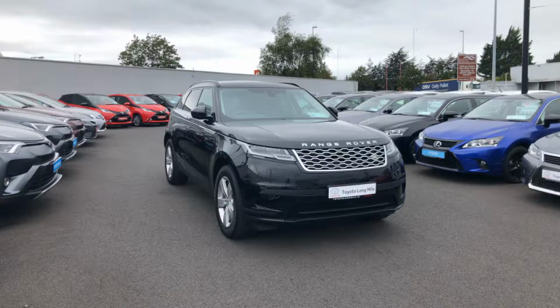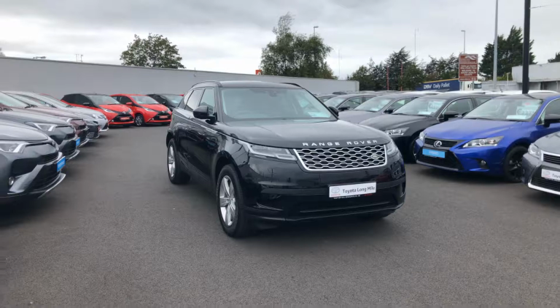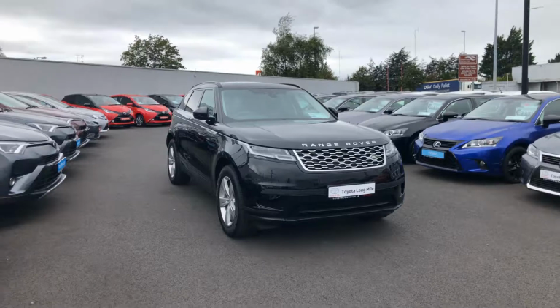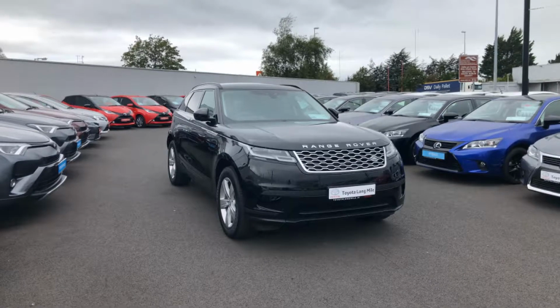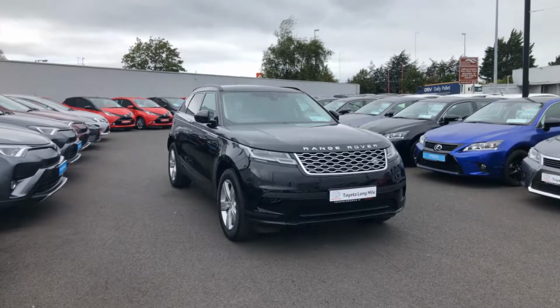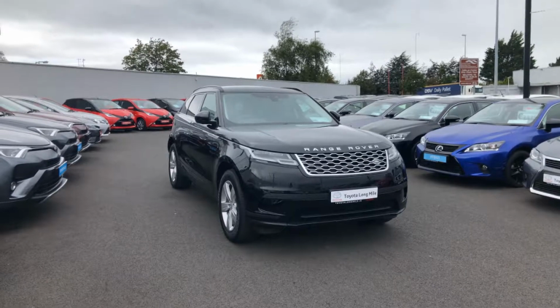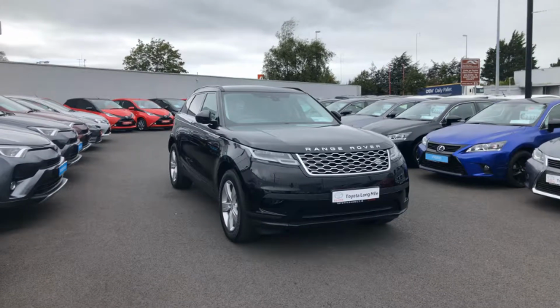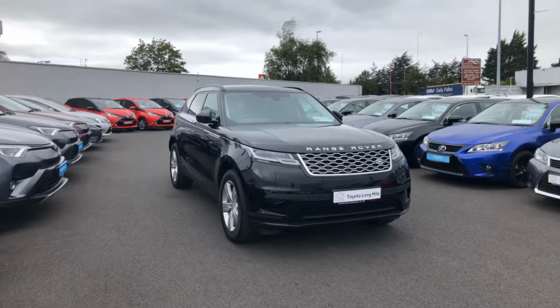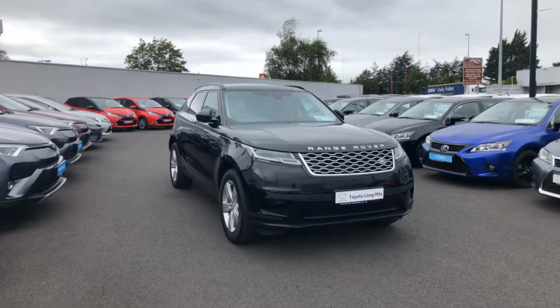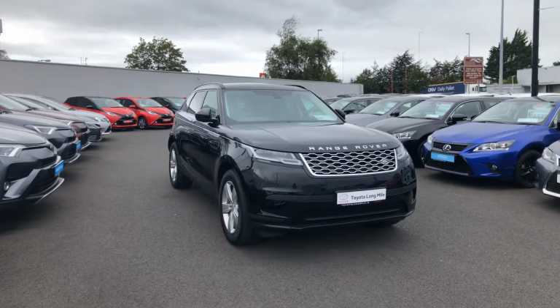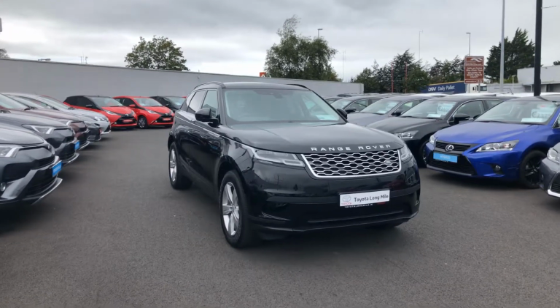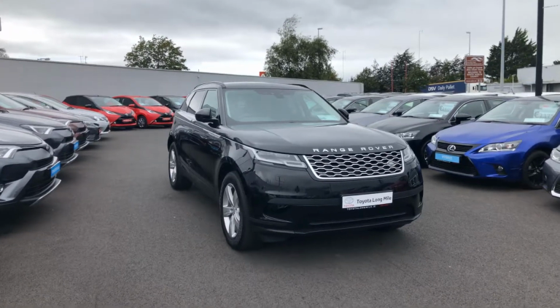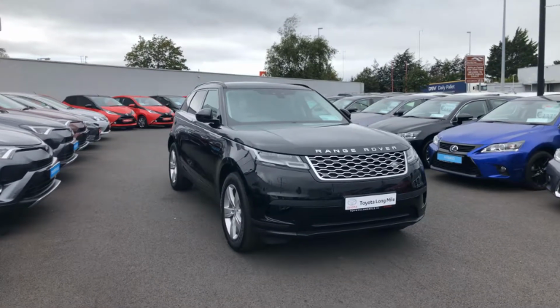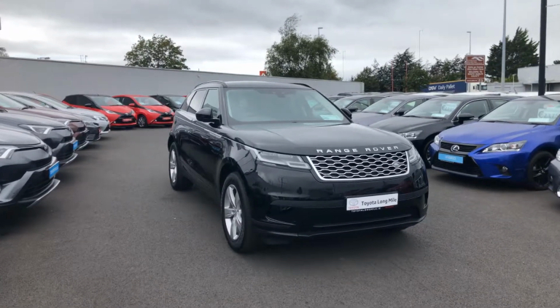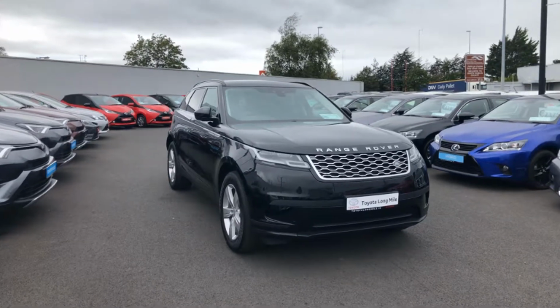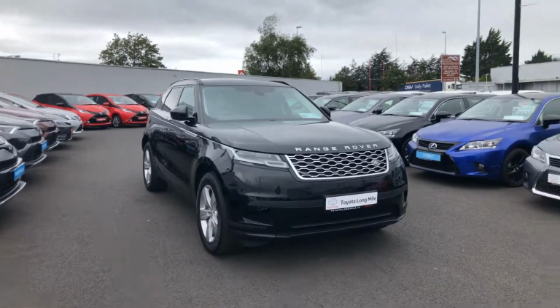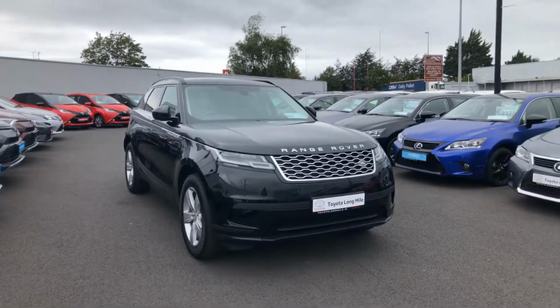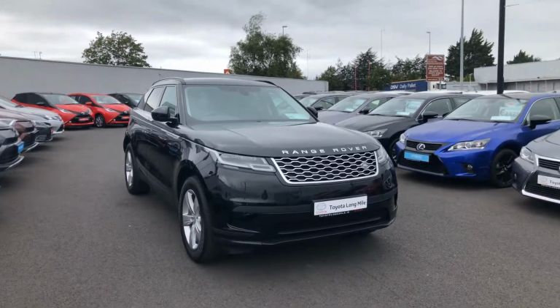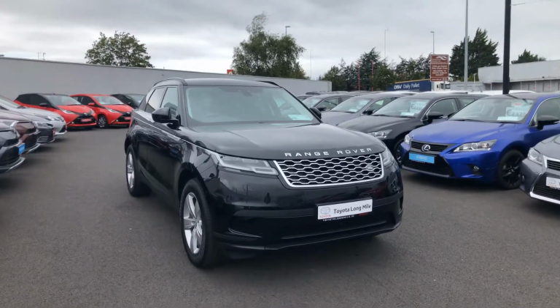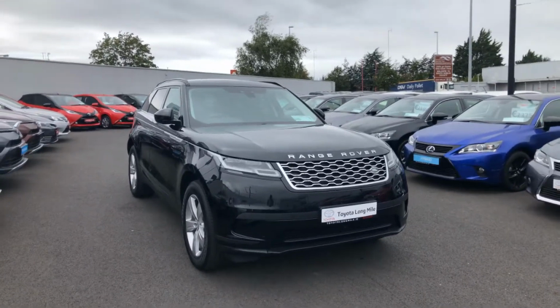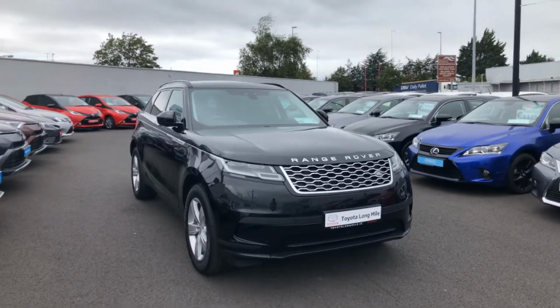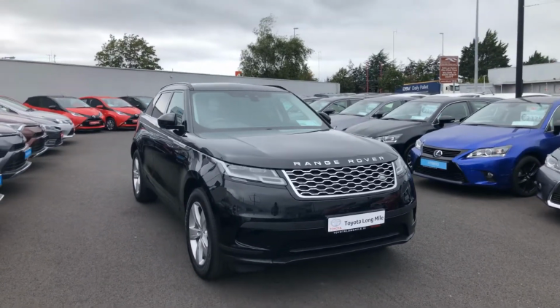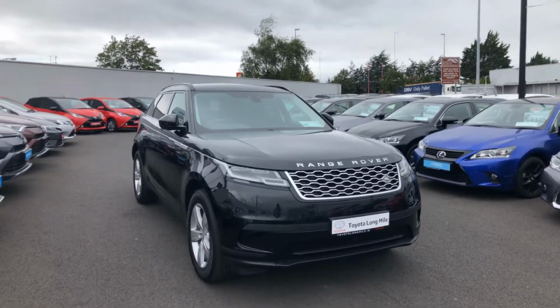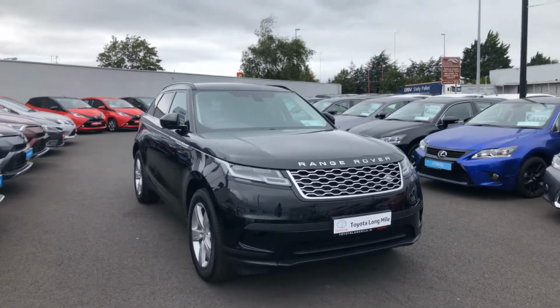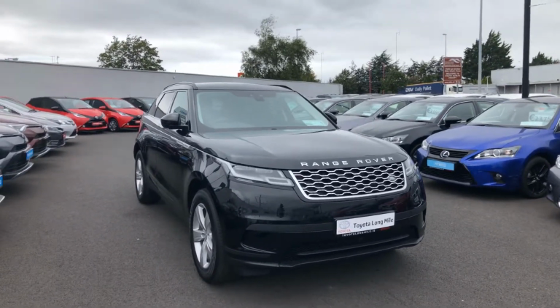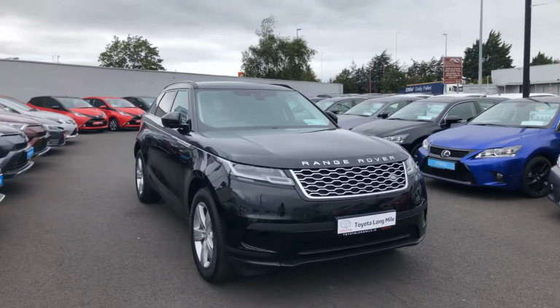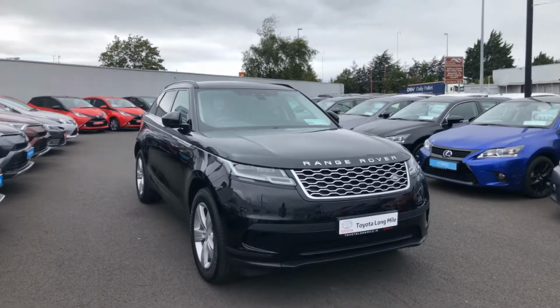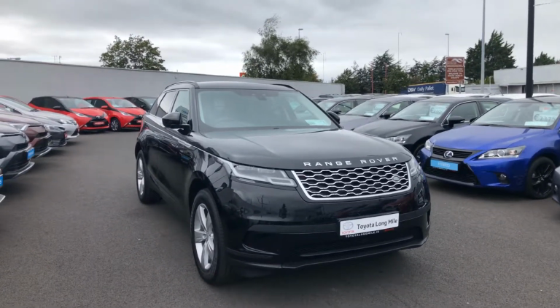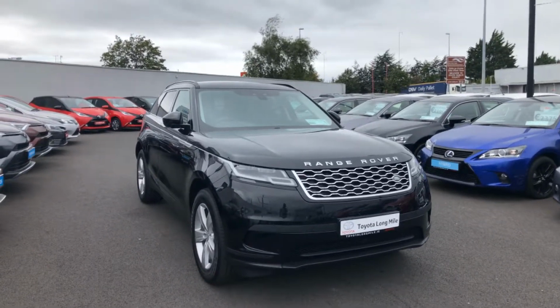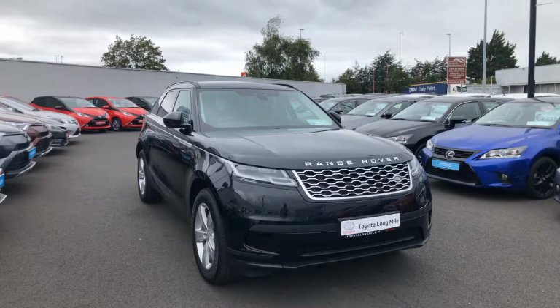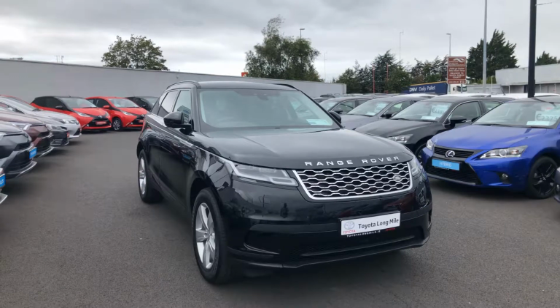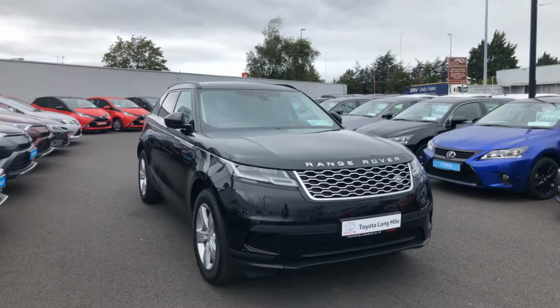Hello and welcome to Teo Longwell. Here we have a 2018 Range Rover Velar S.